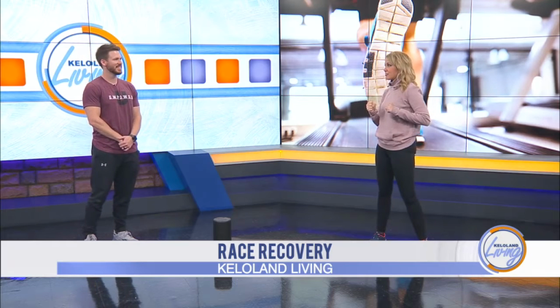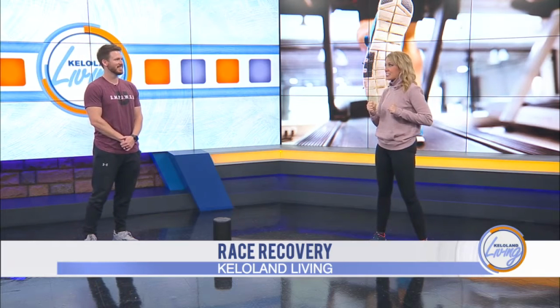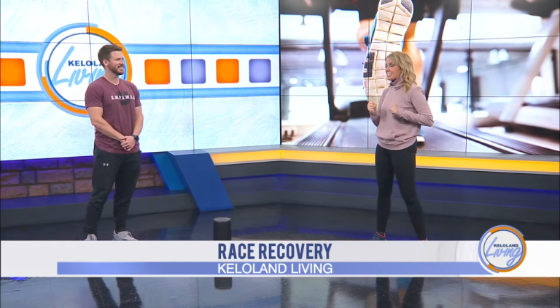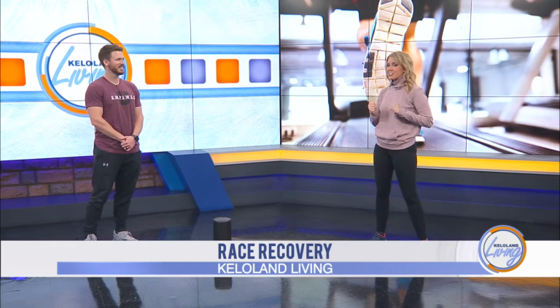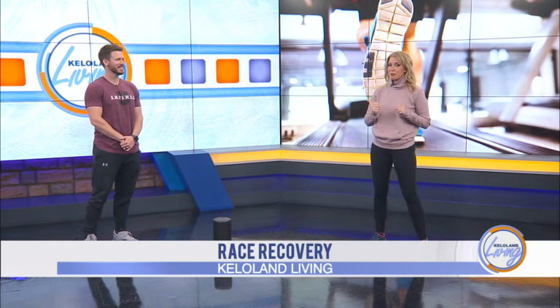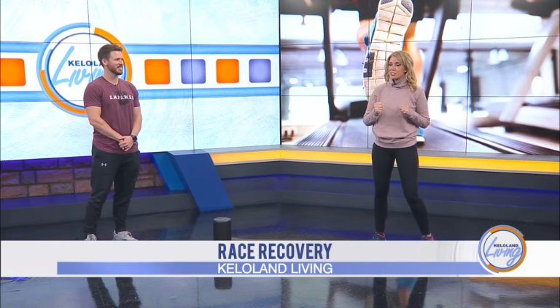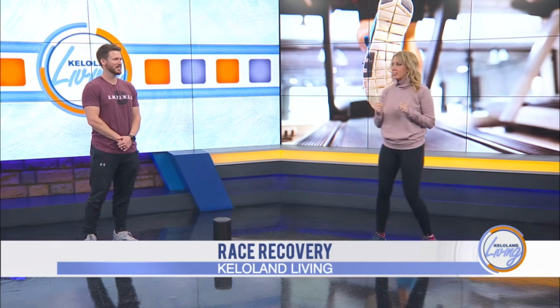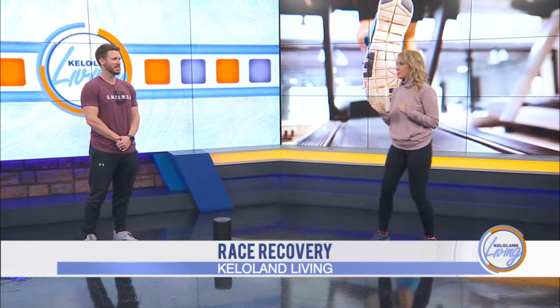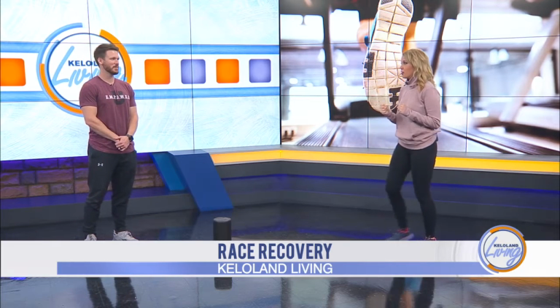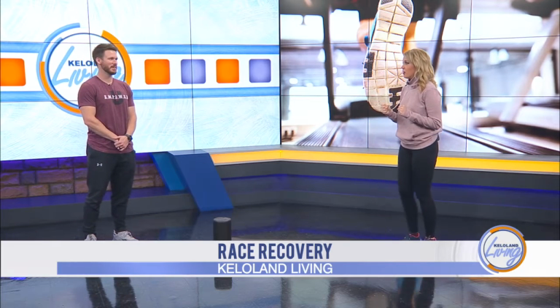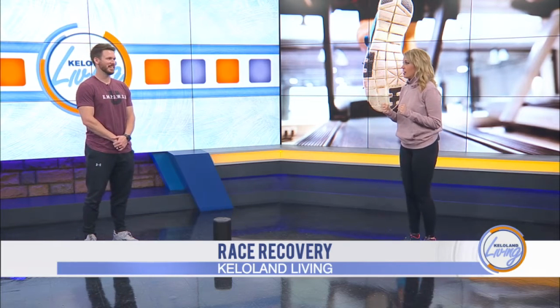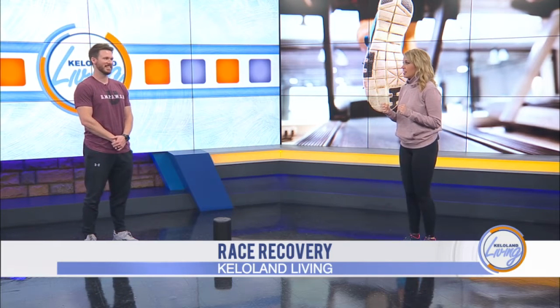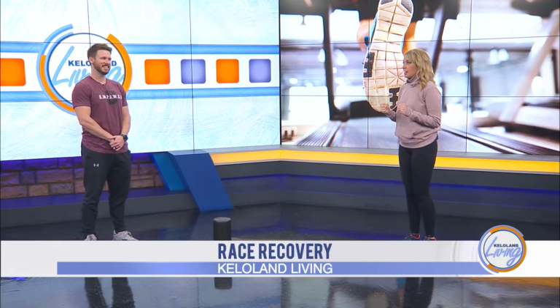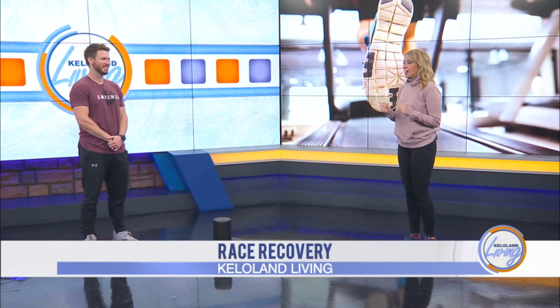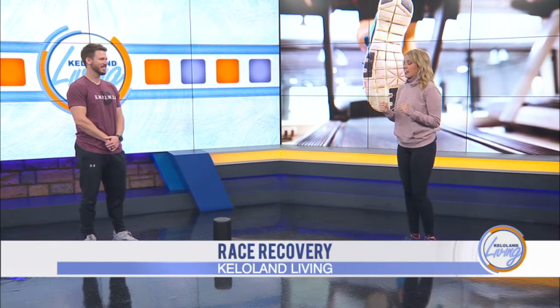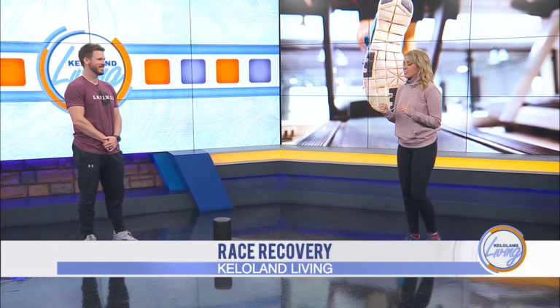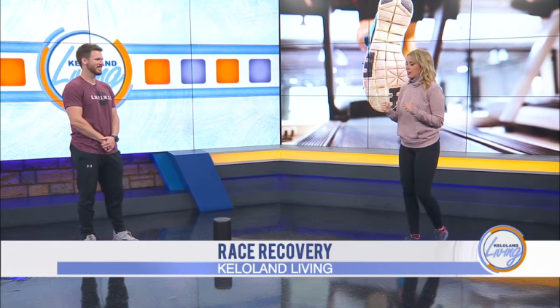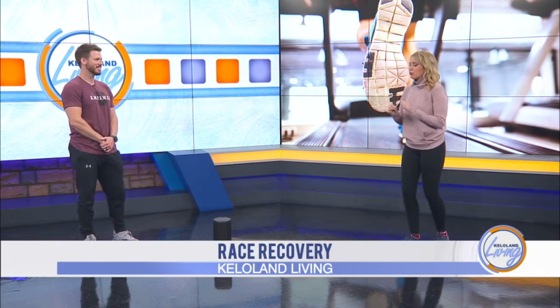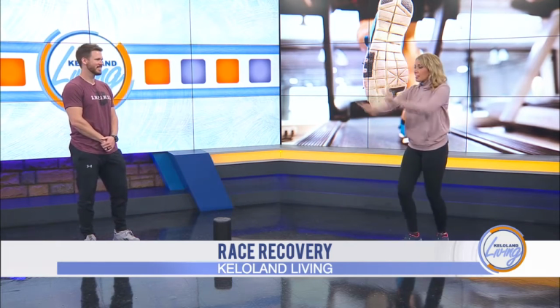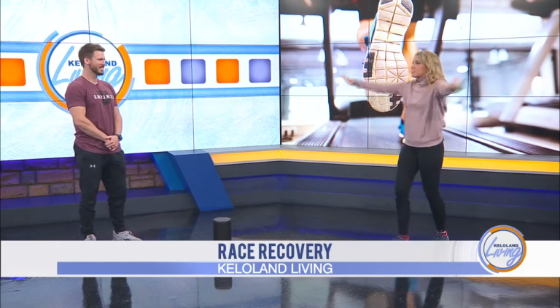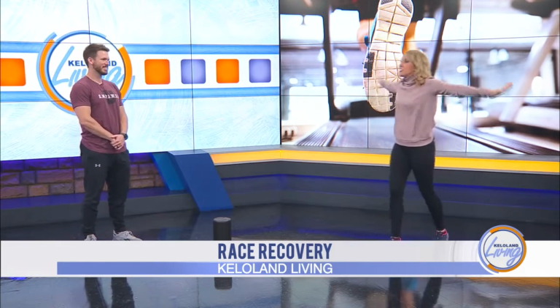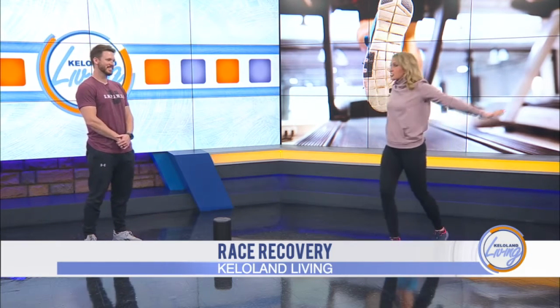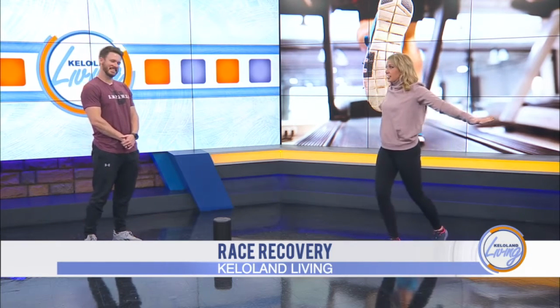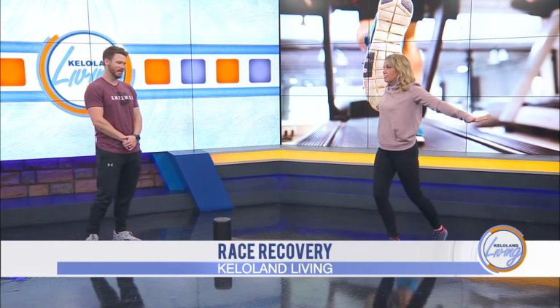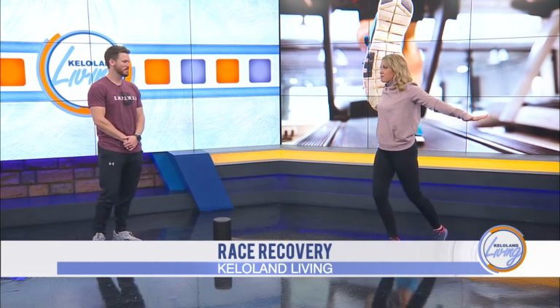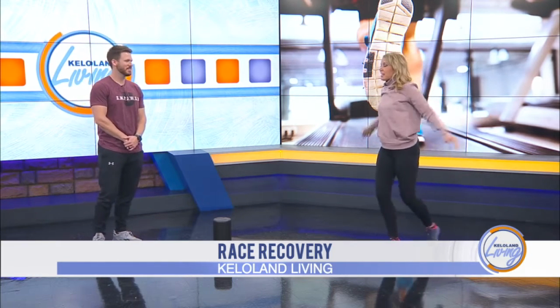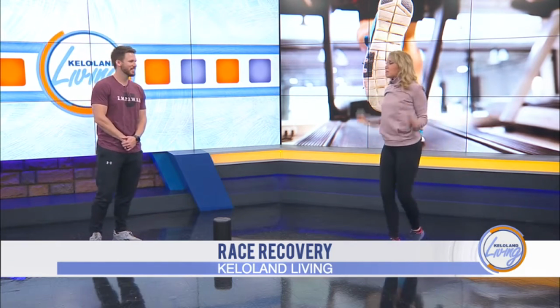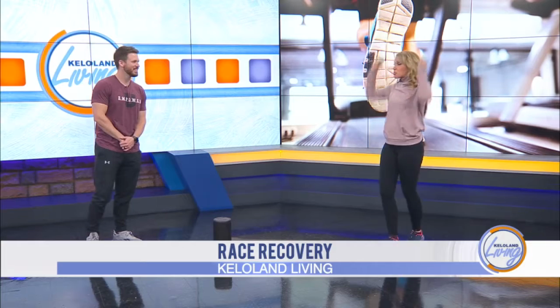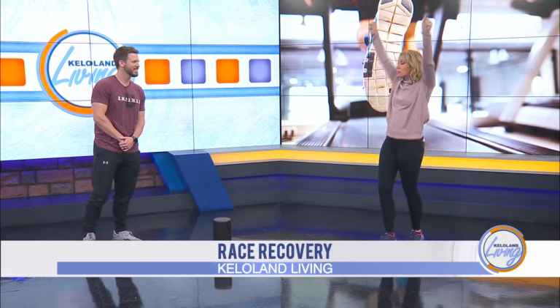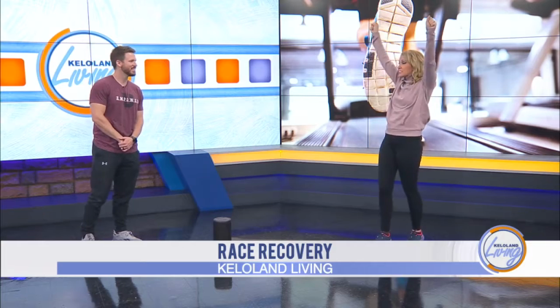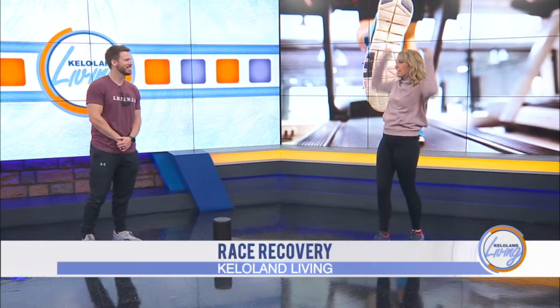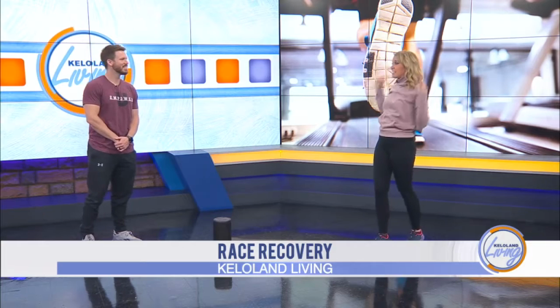Race day is almost here — less than a week away from the race. So I cross the finish line and I'm super excited.